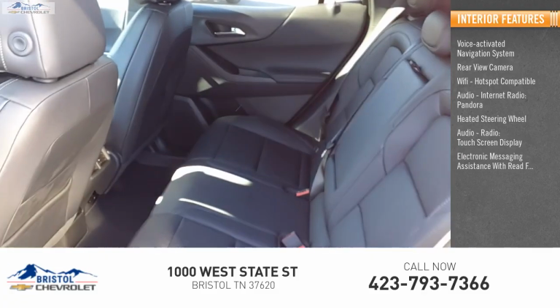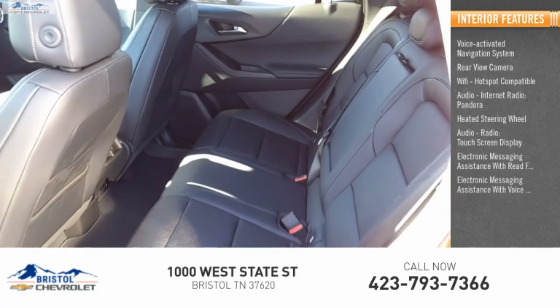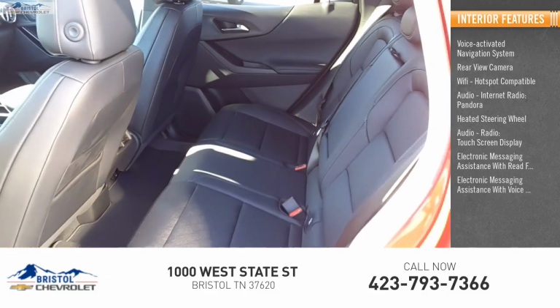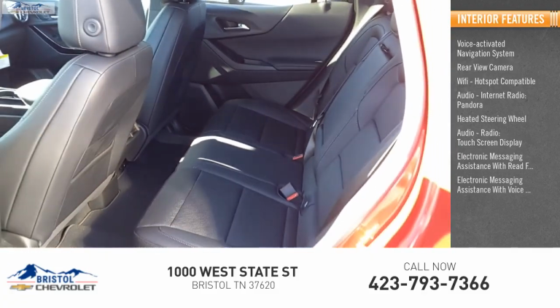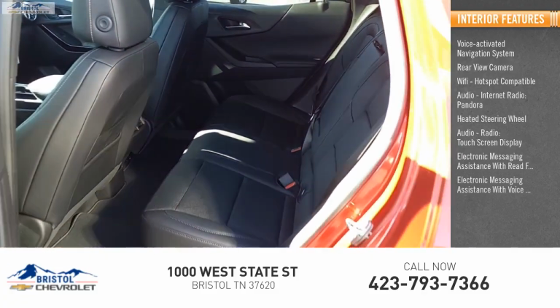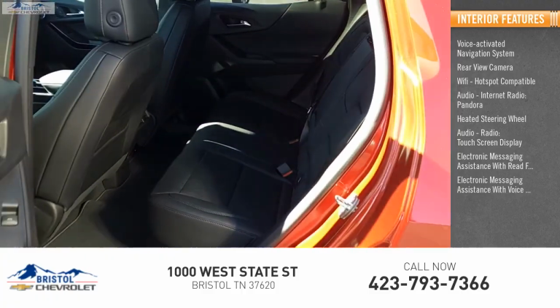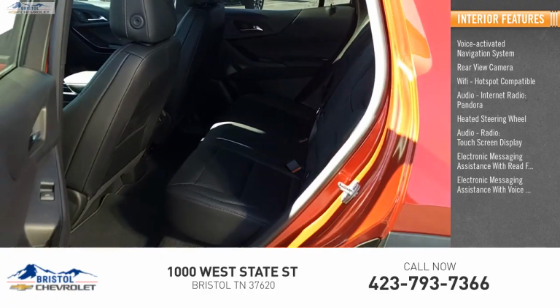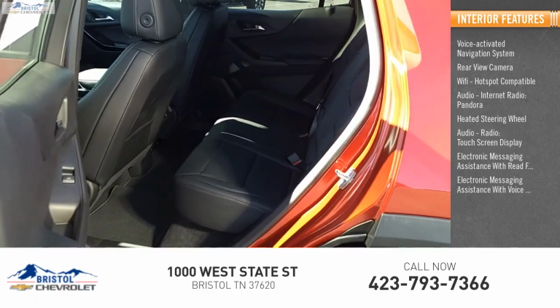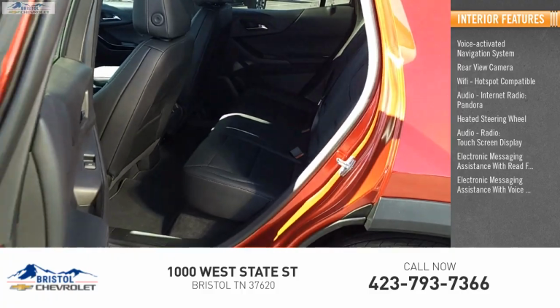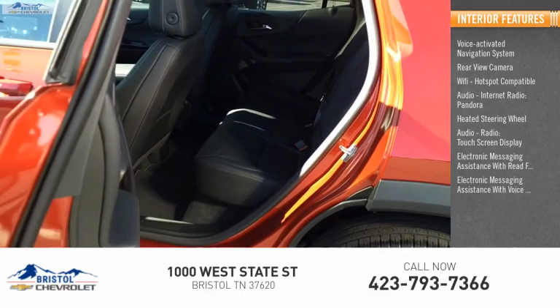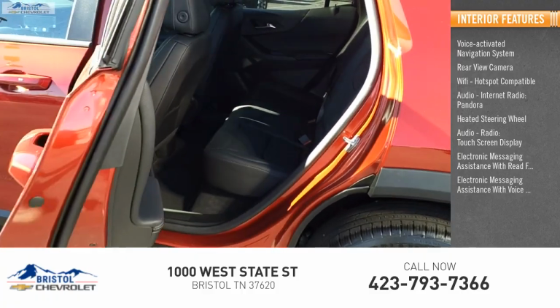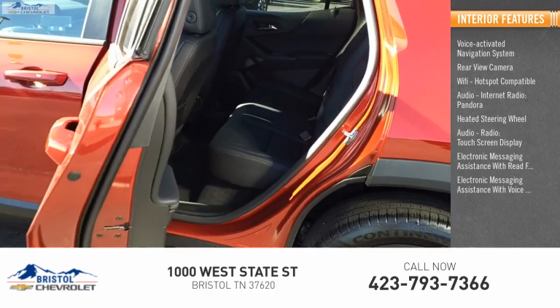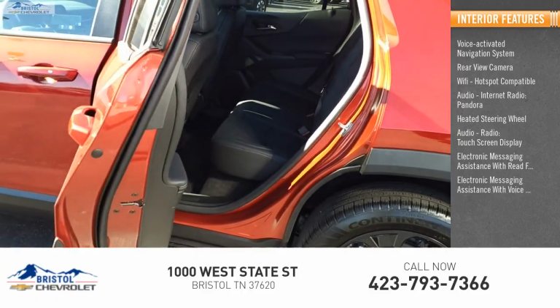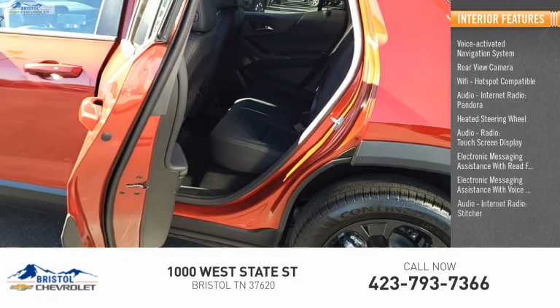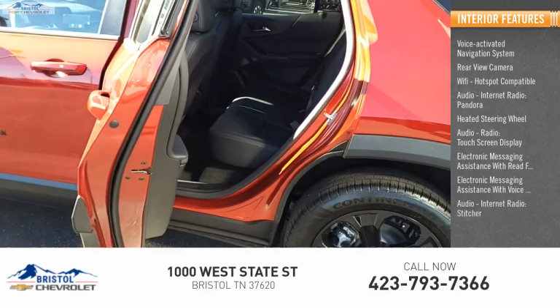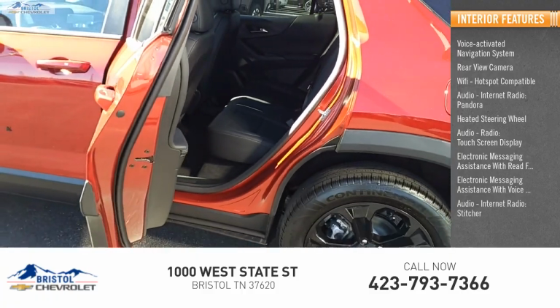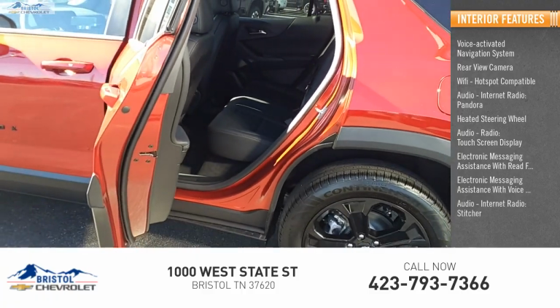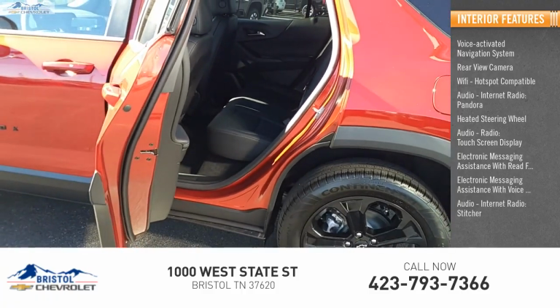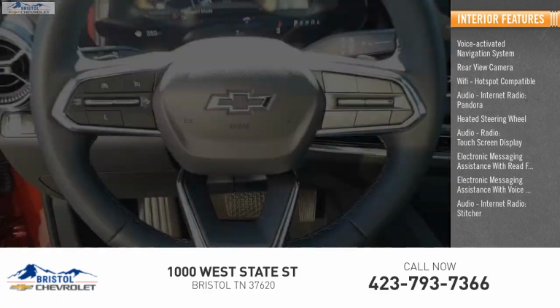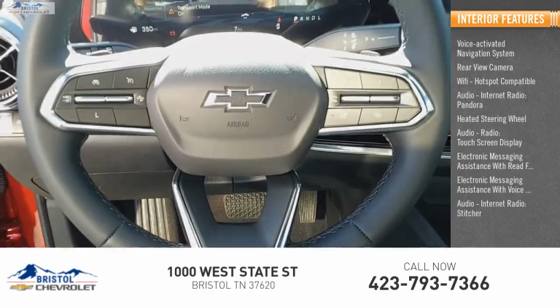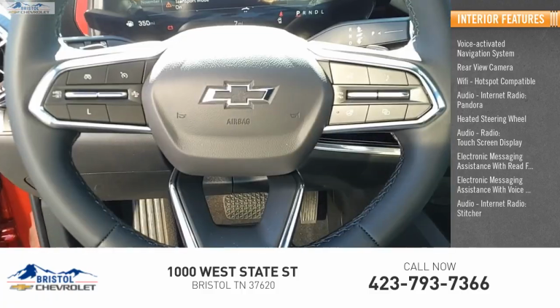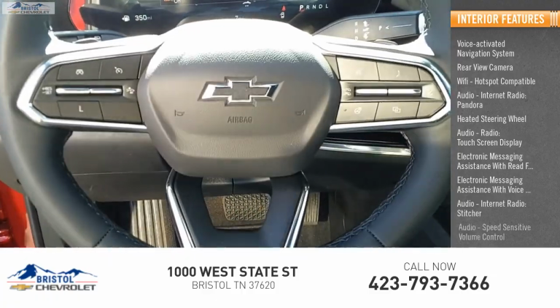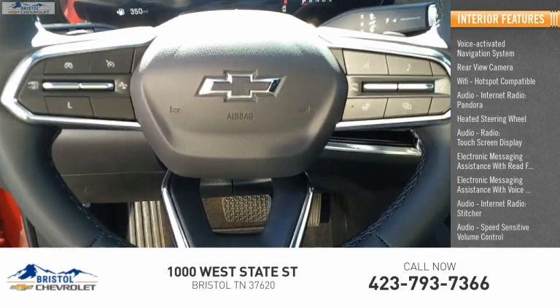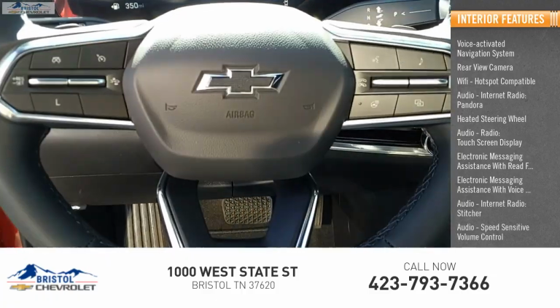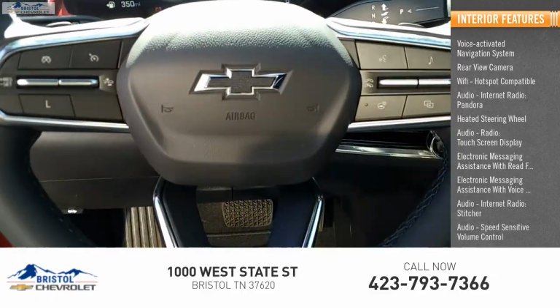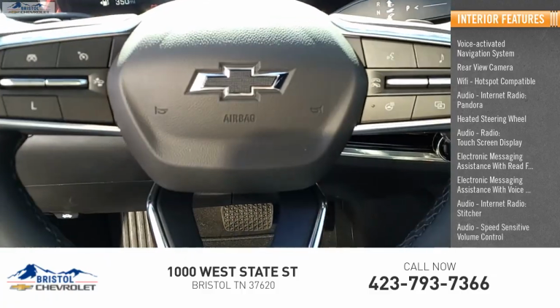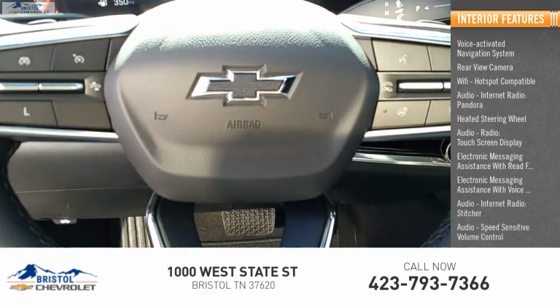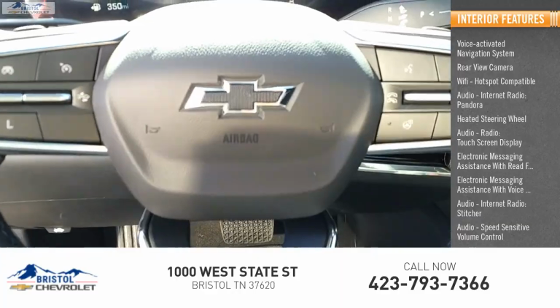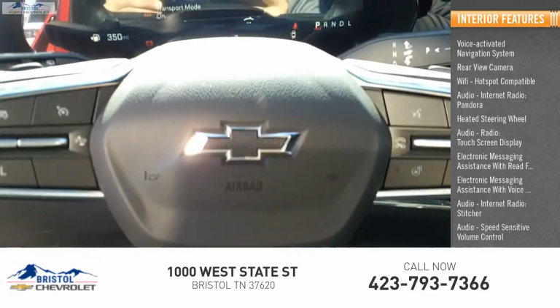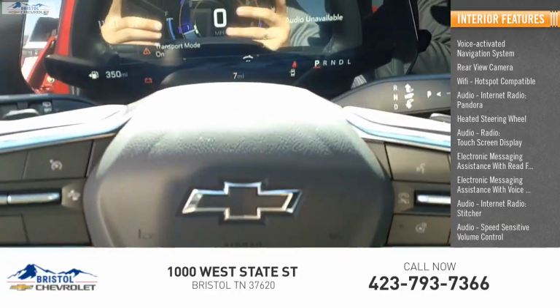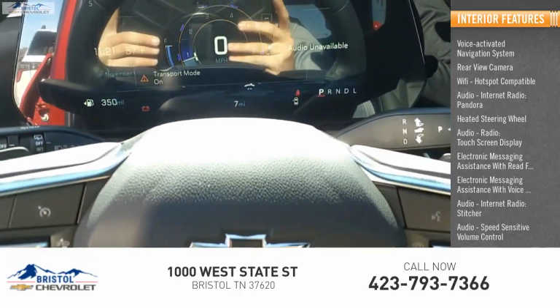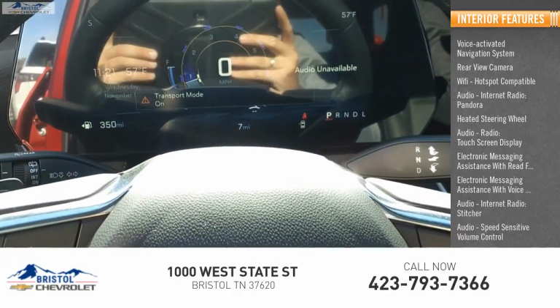Electronic messaging assistance with voice recognition, internet radio, Stitcher, and speed sensitive volume control.